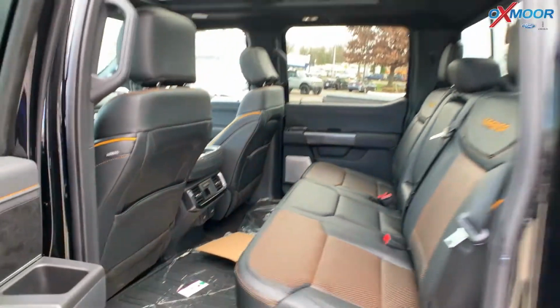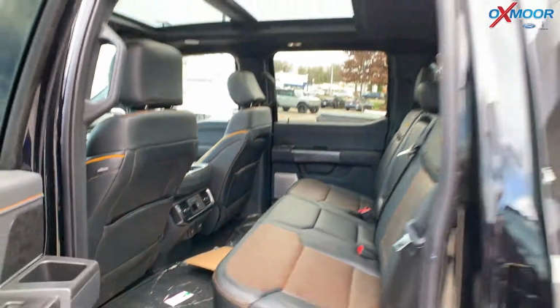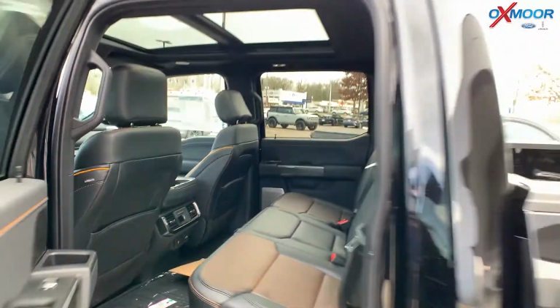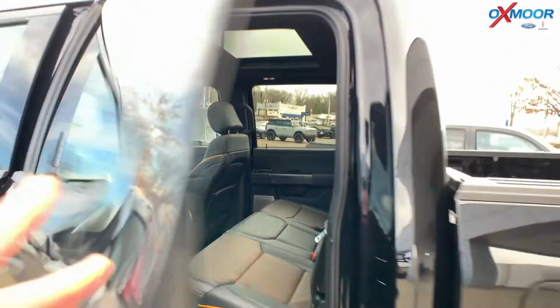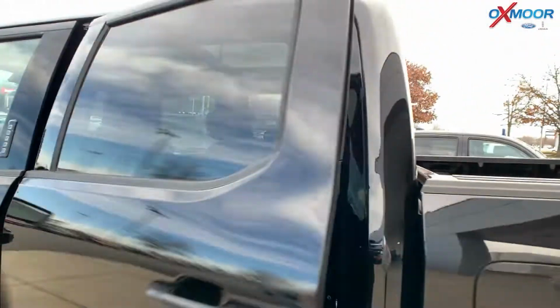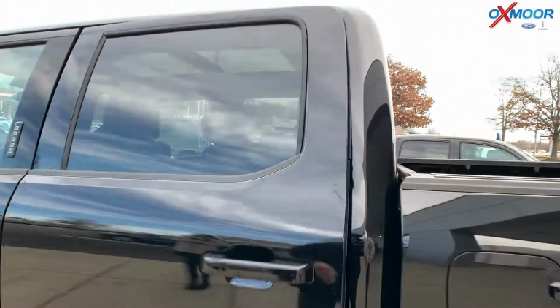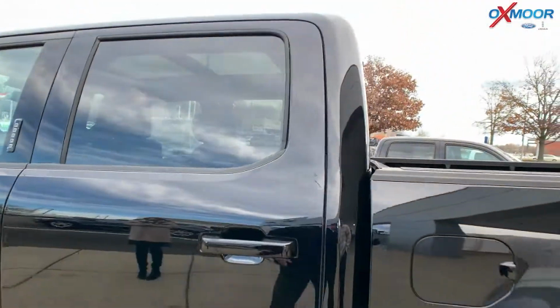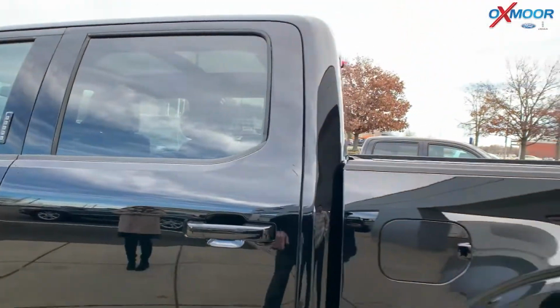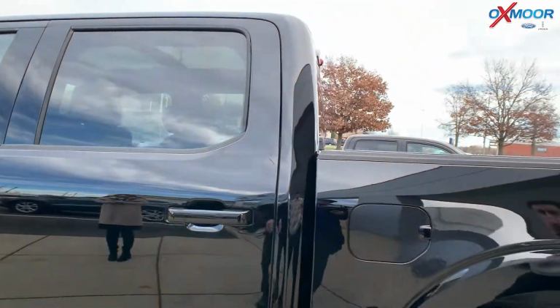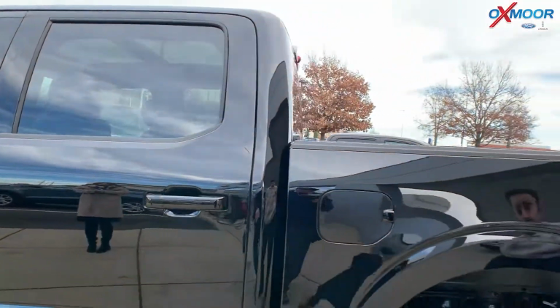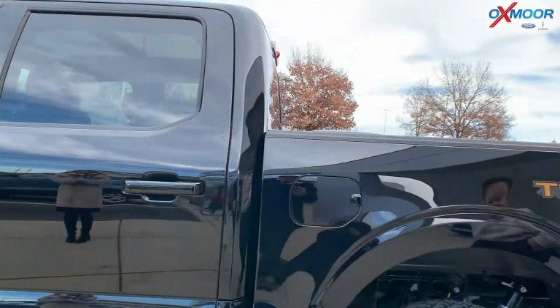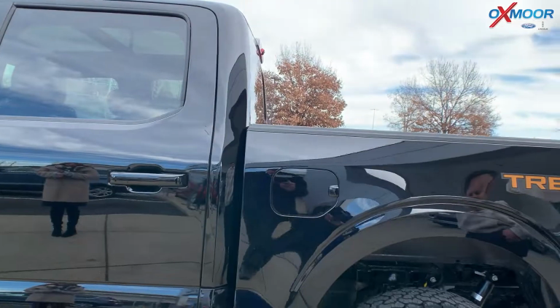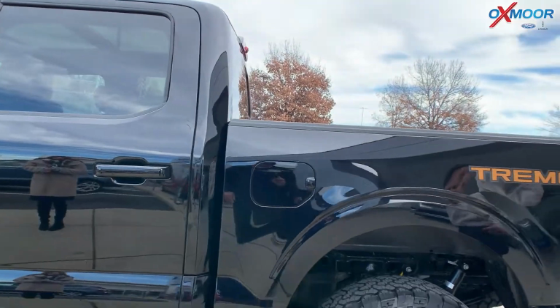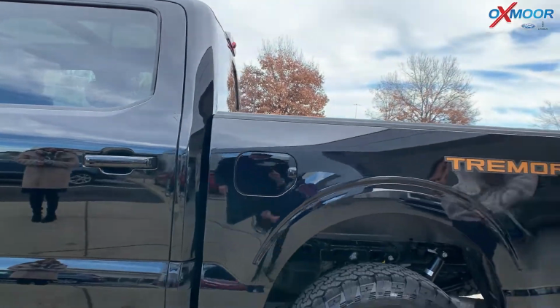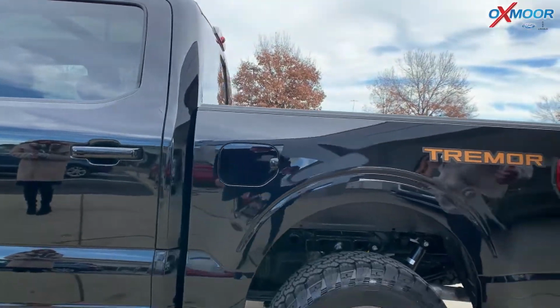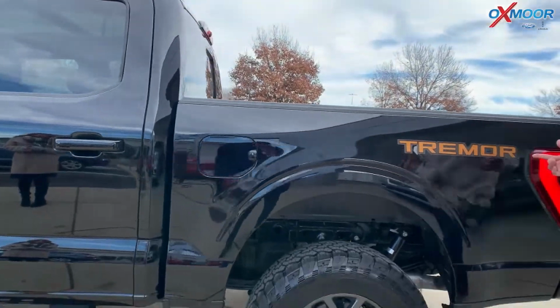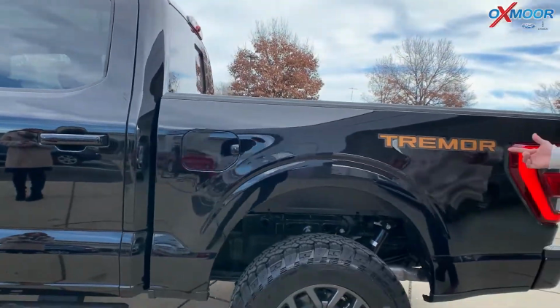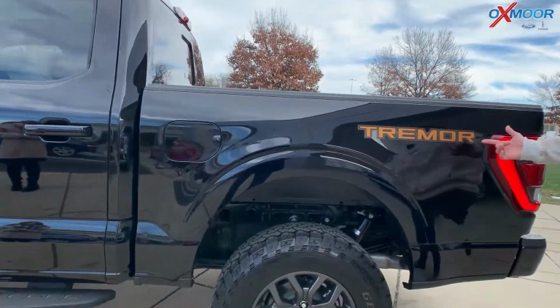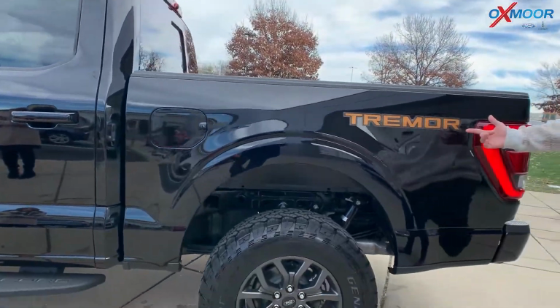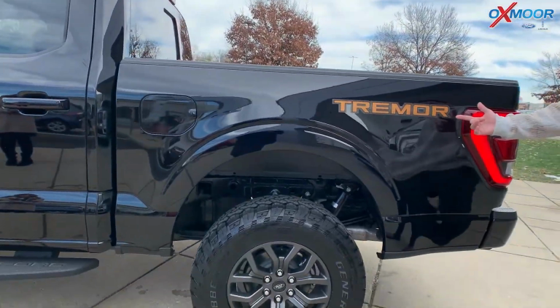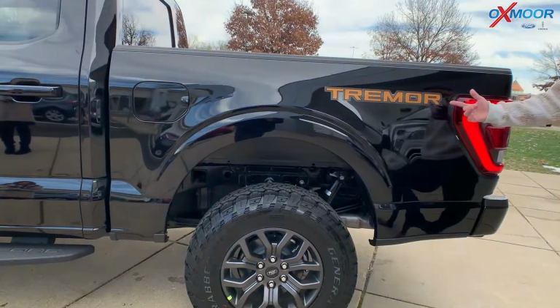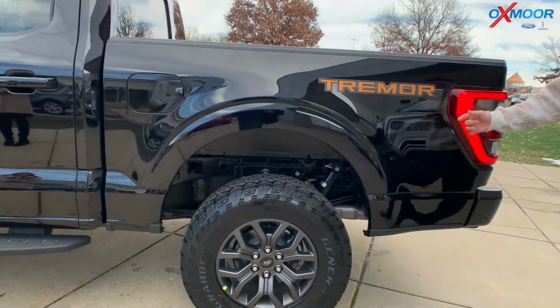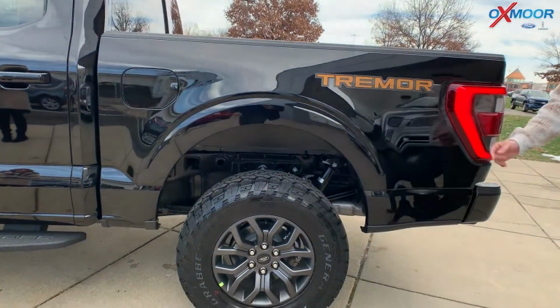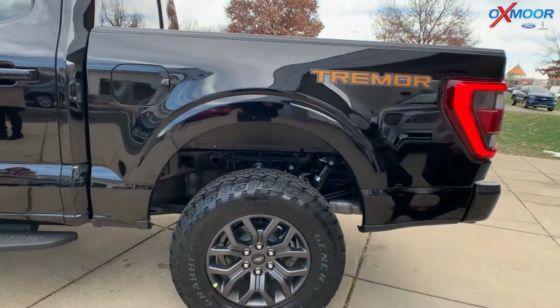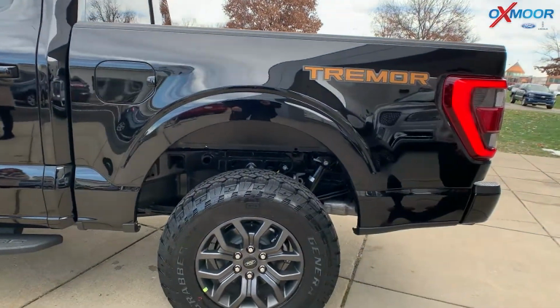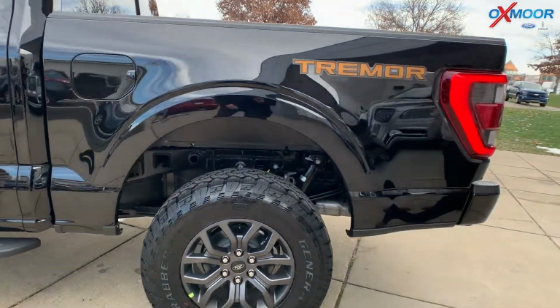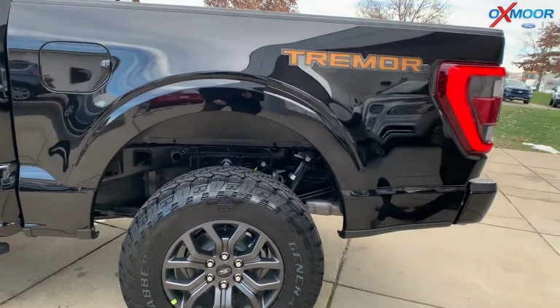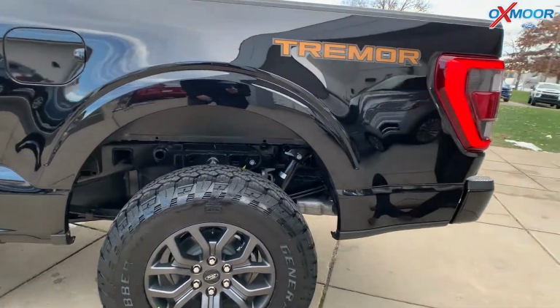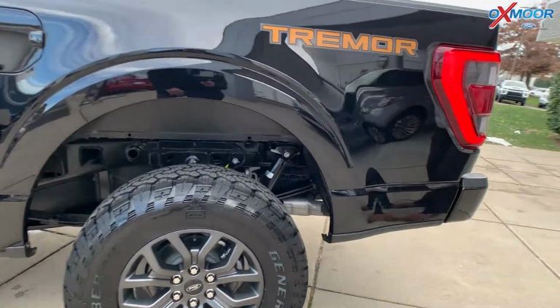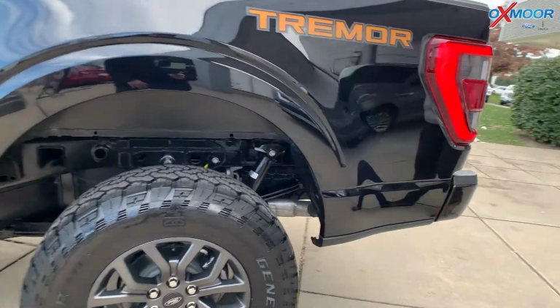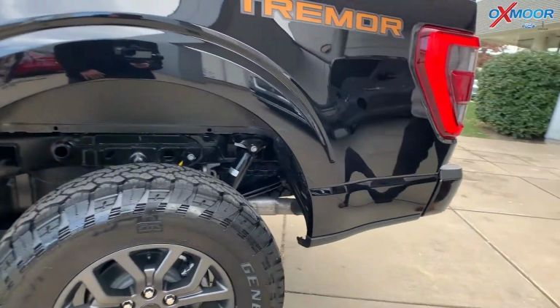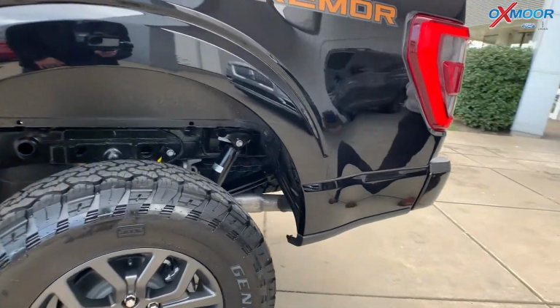Walking around to the side, another nice badge — the Tremor badge.